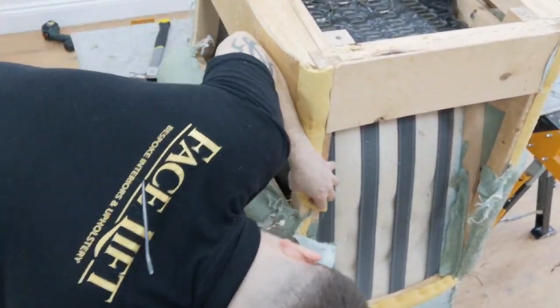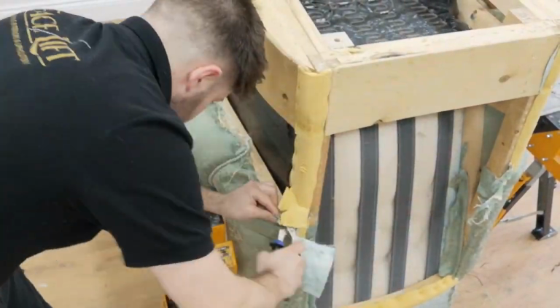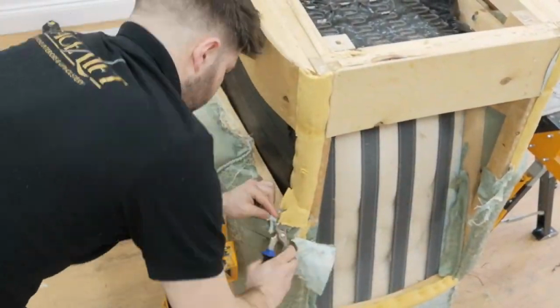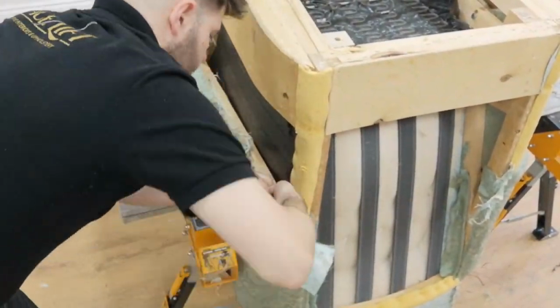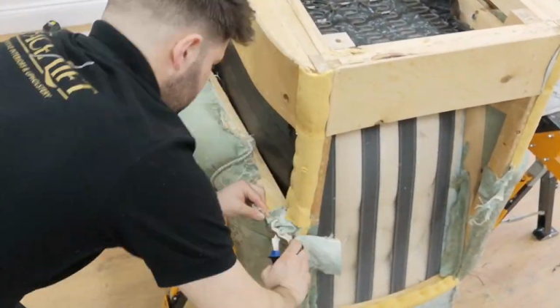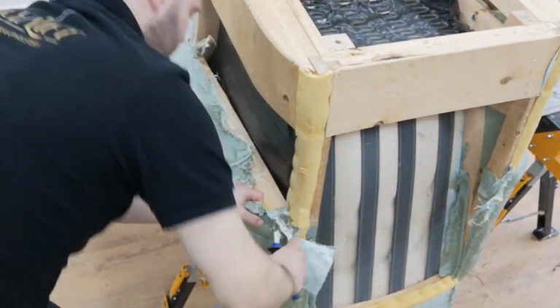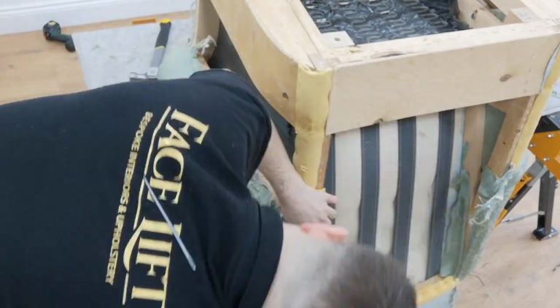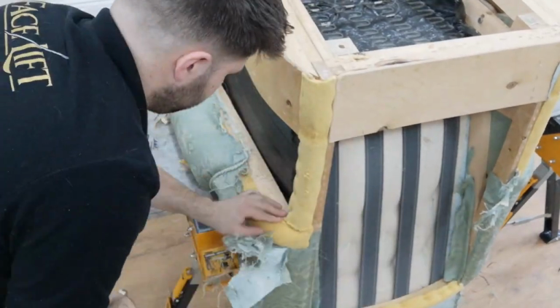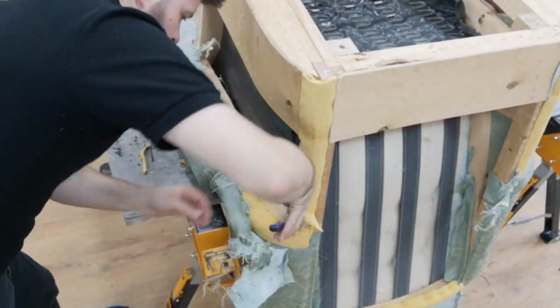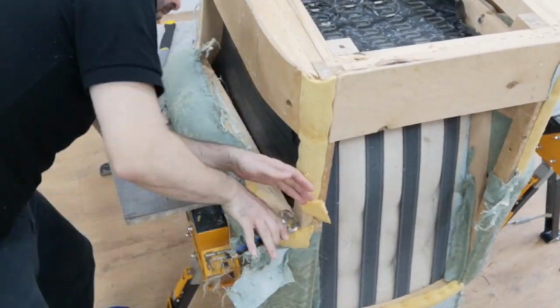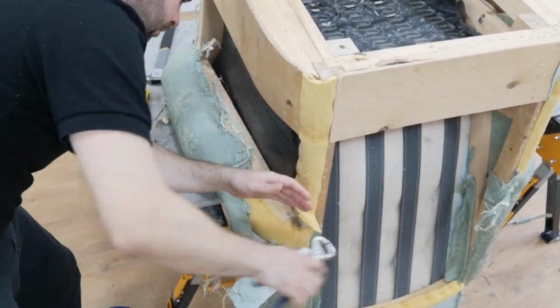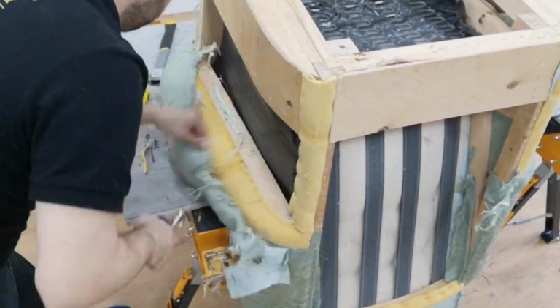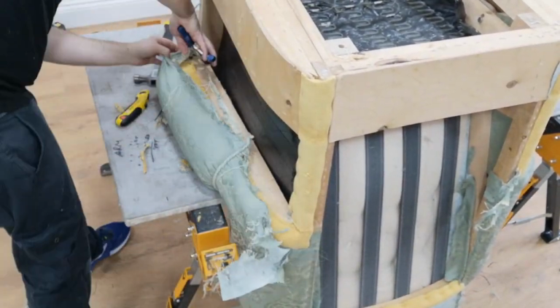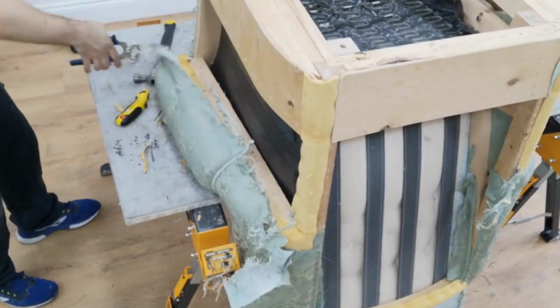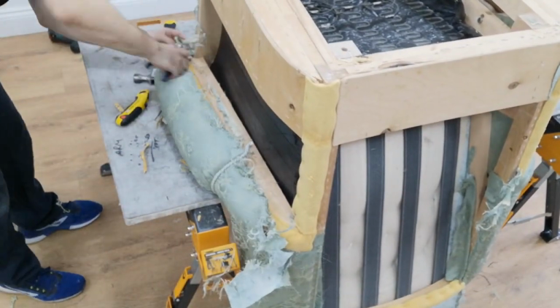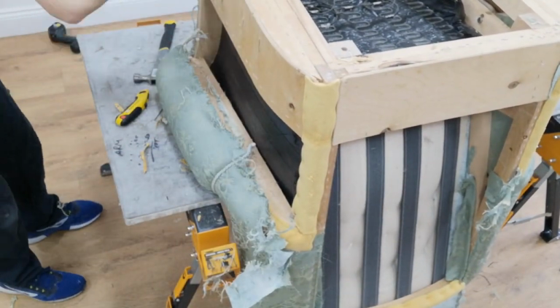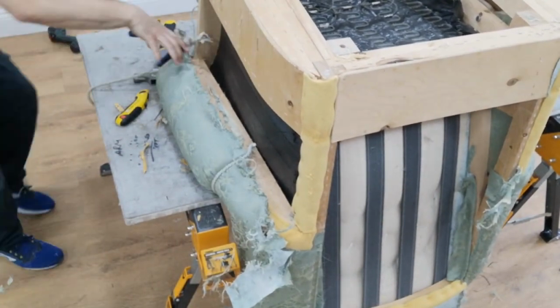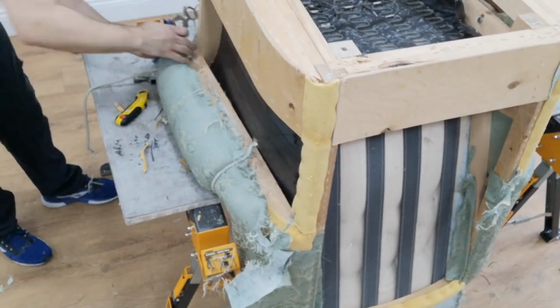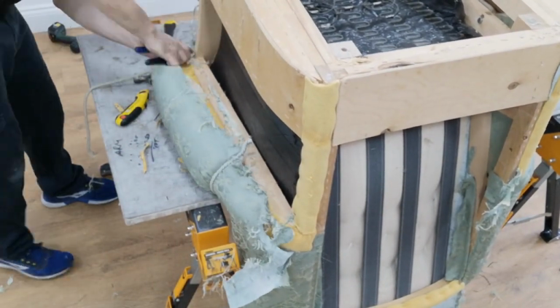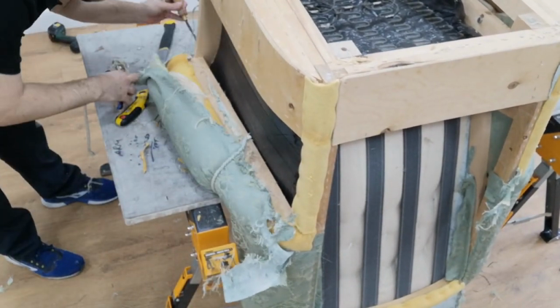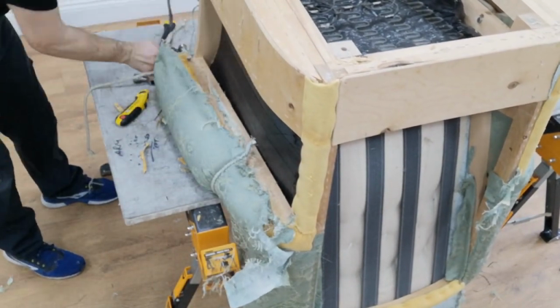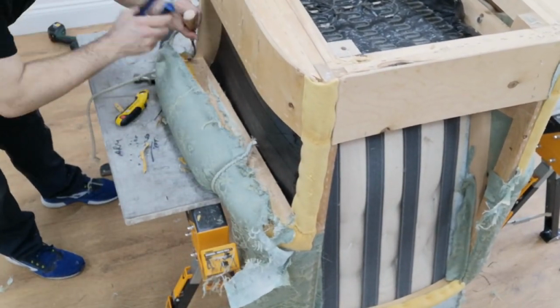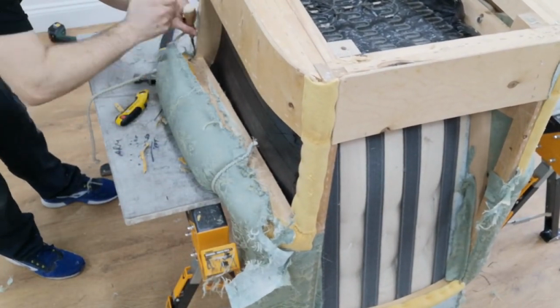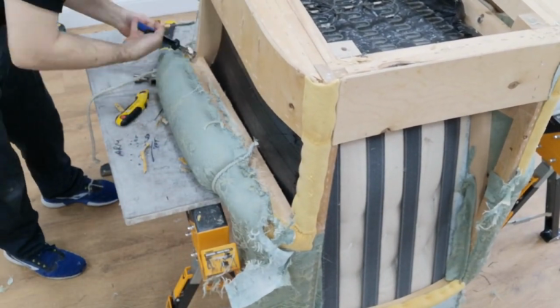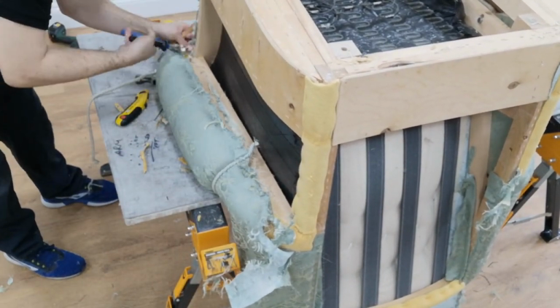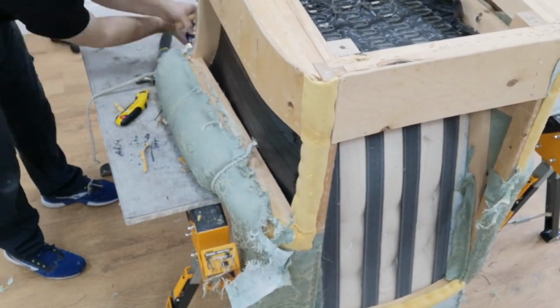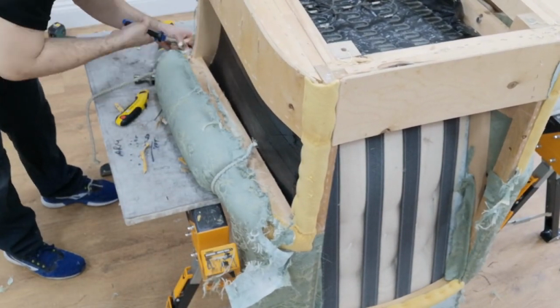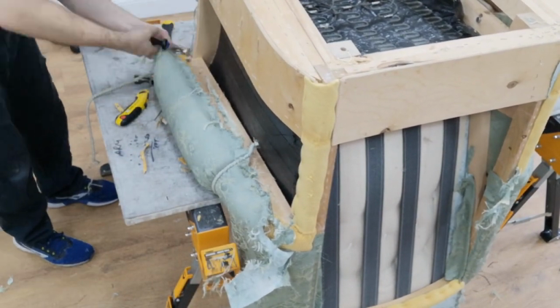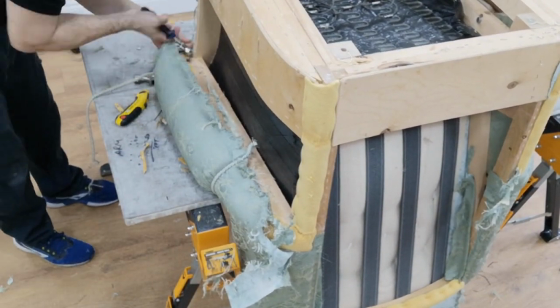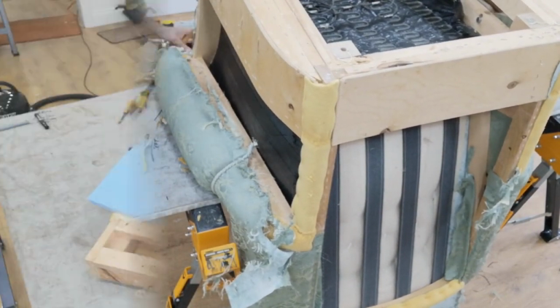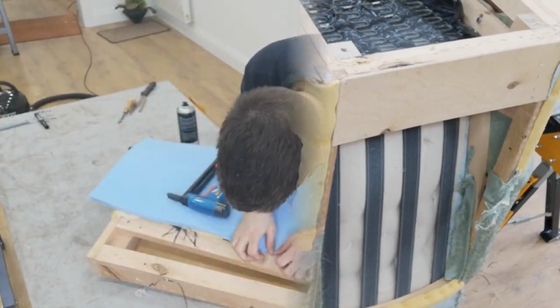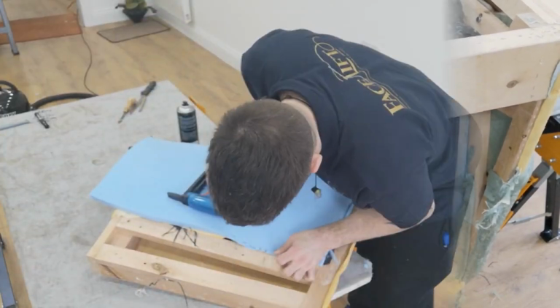This chair is bolted together, so the back comes off, the seat comes off, and both arms come off. I do that off camera.